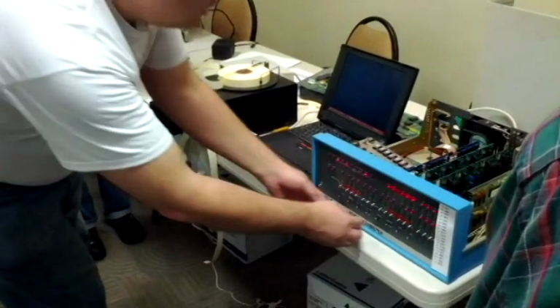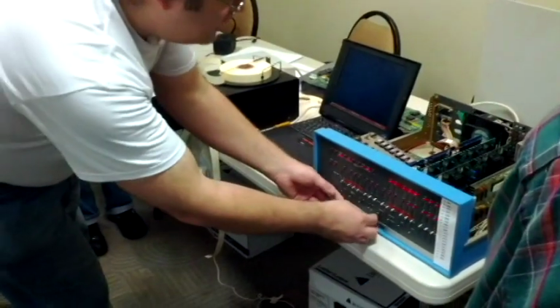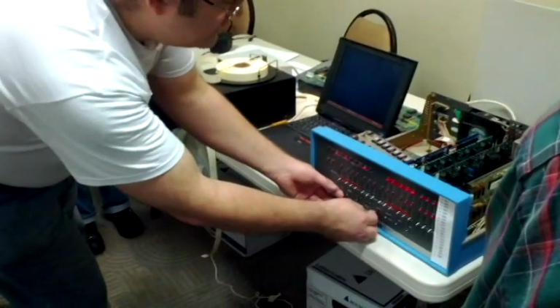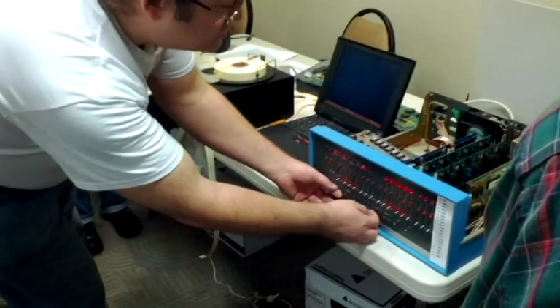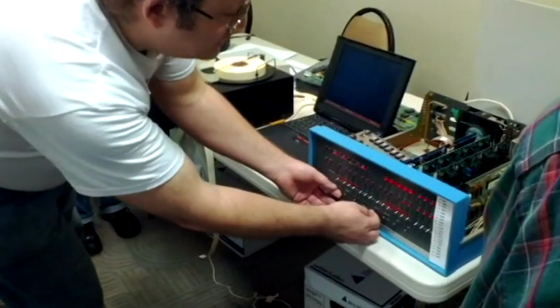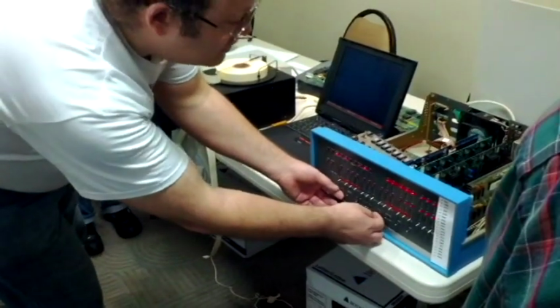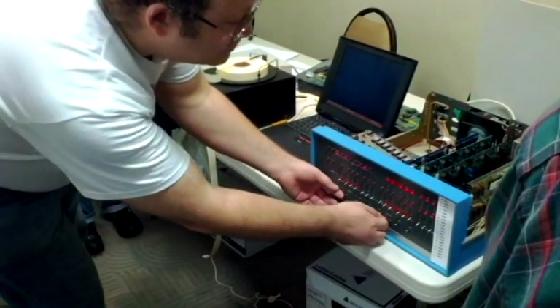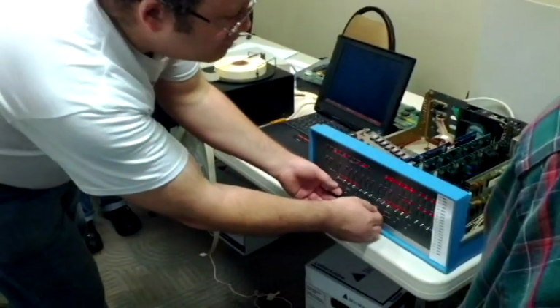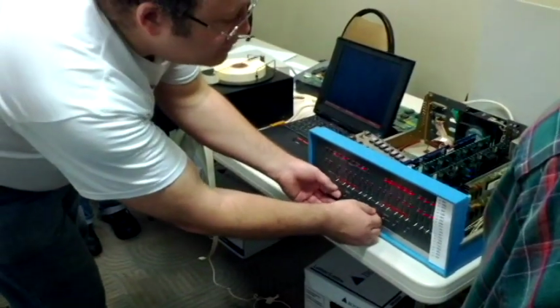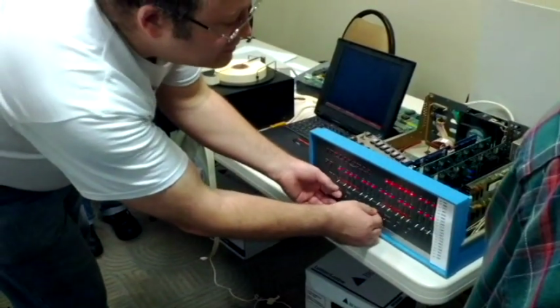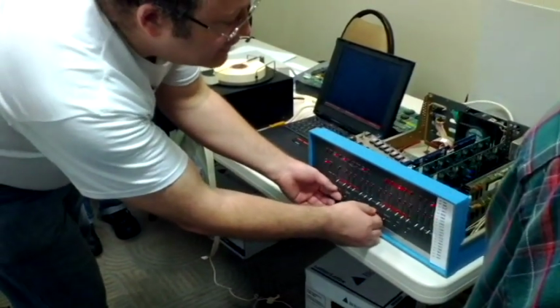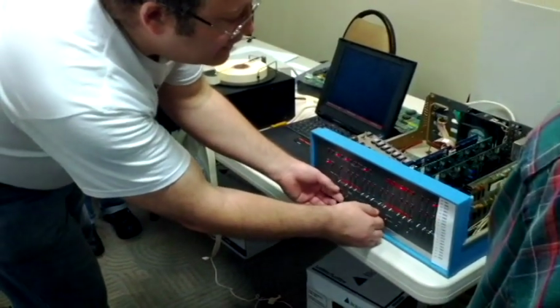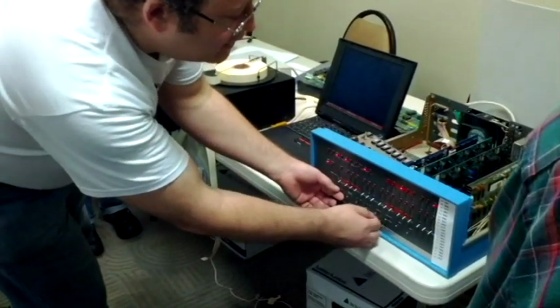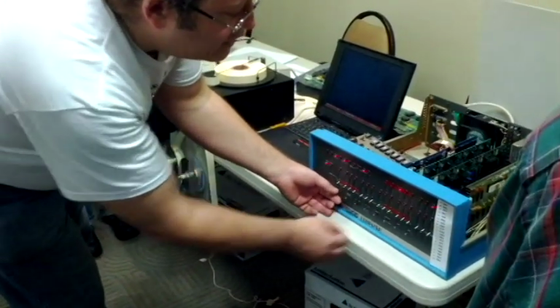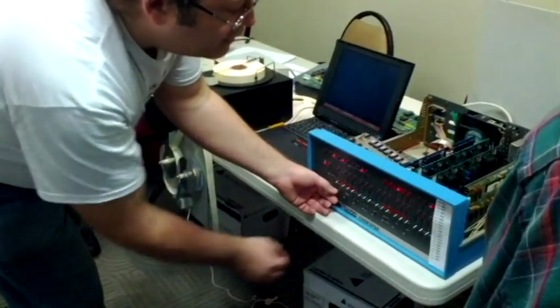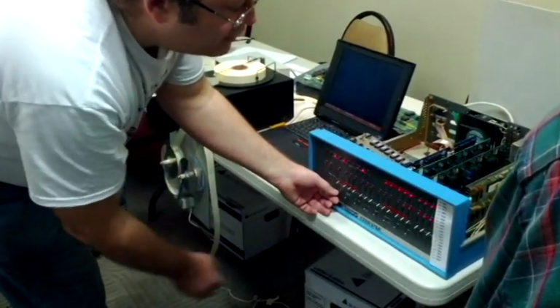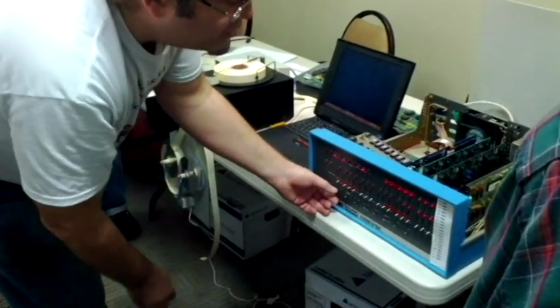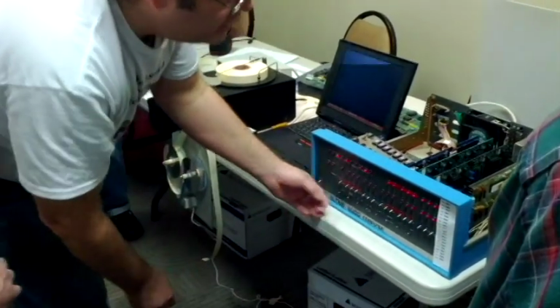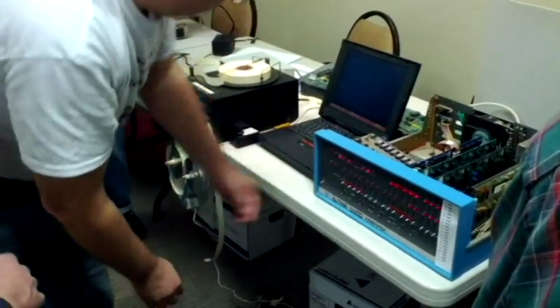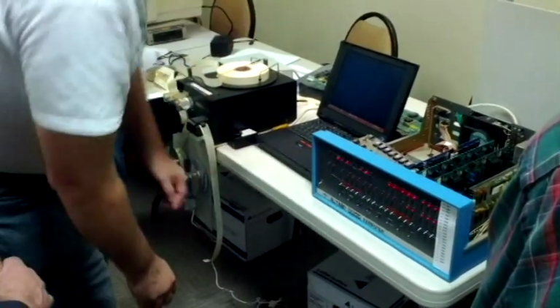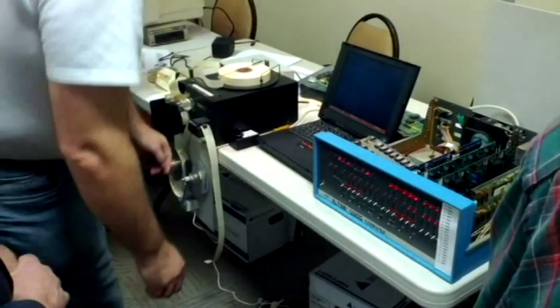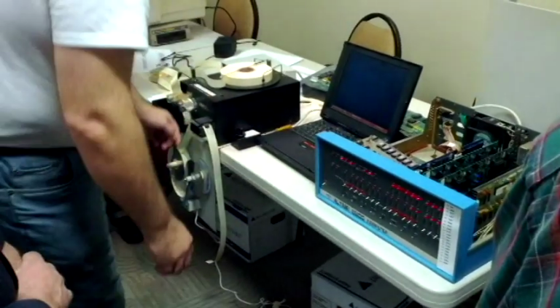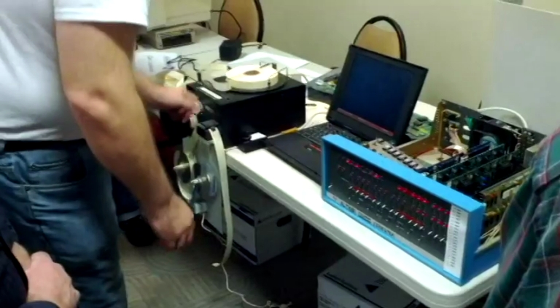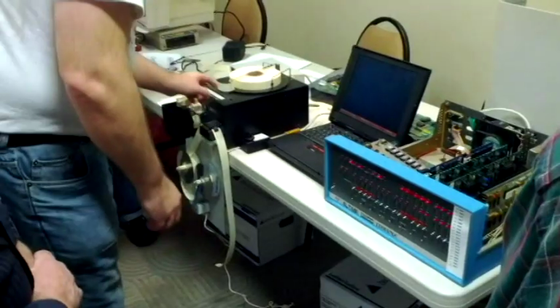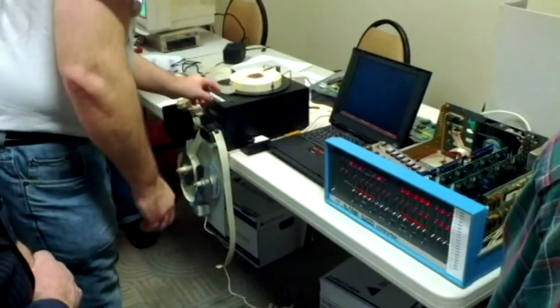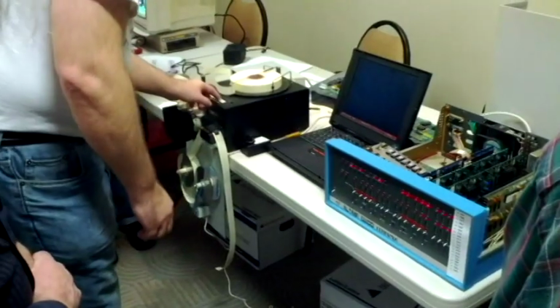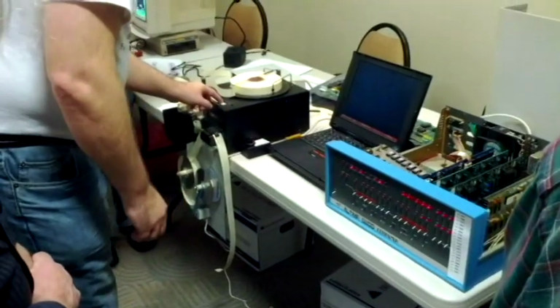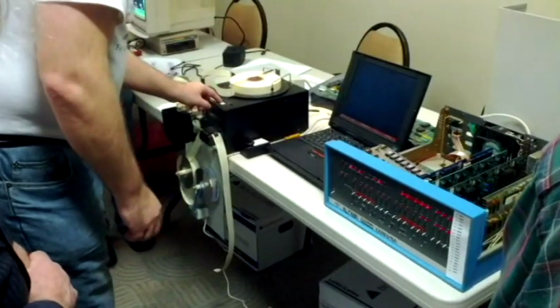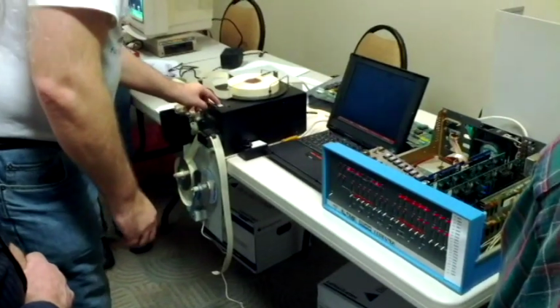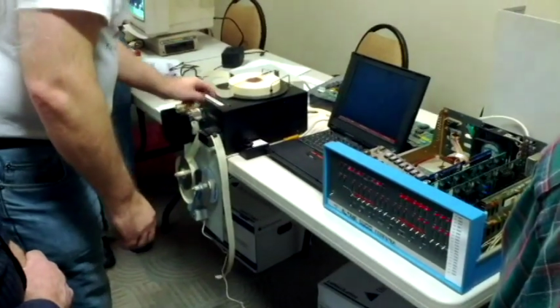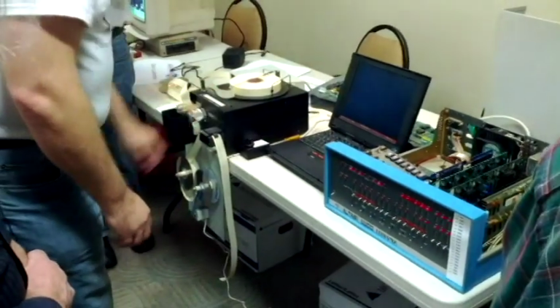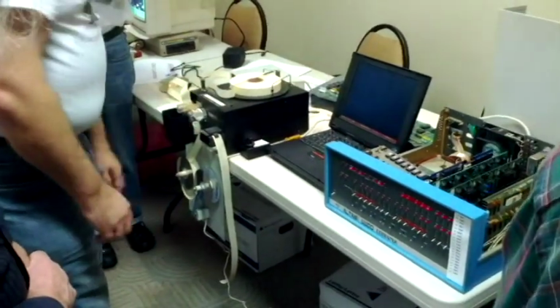Let's just do a reset. Run. And let it go.